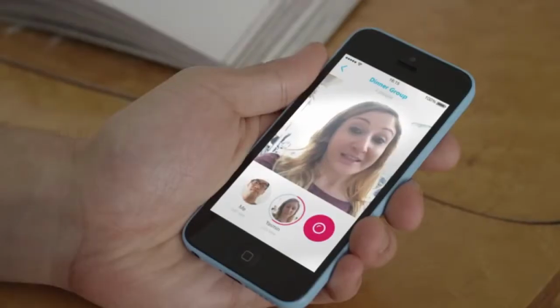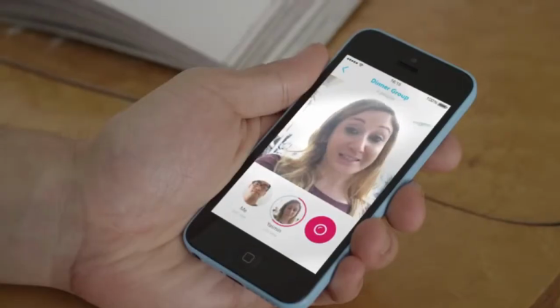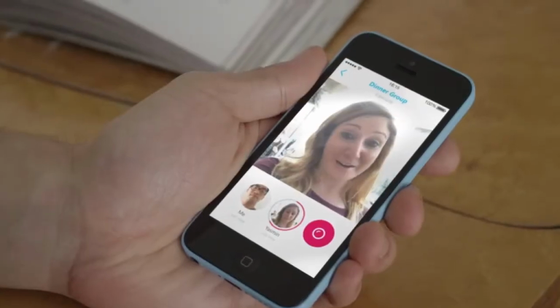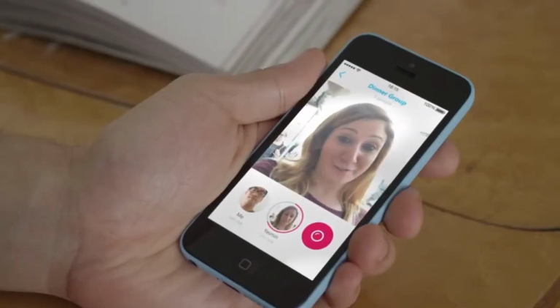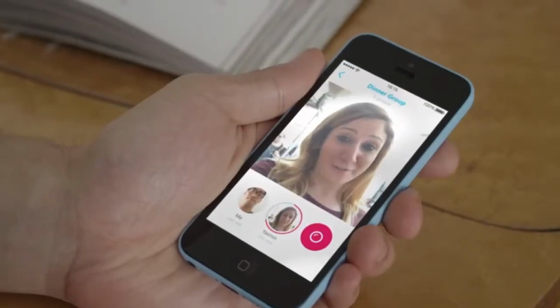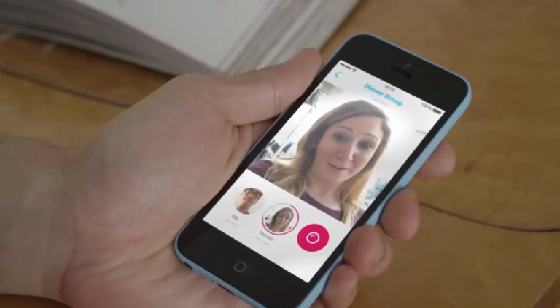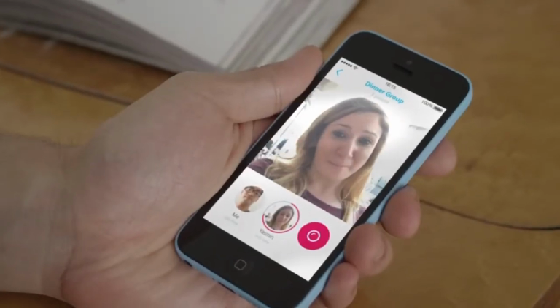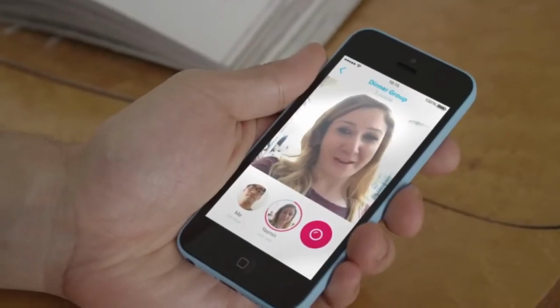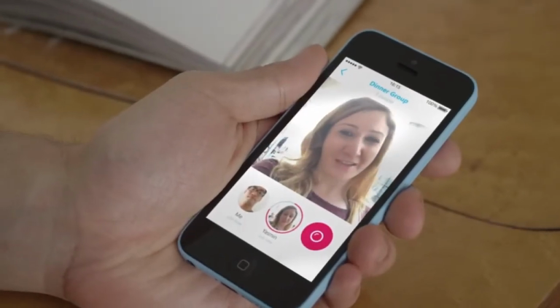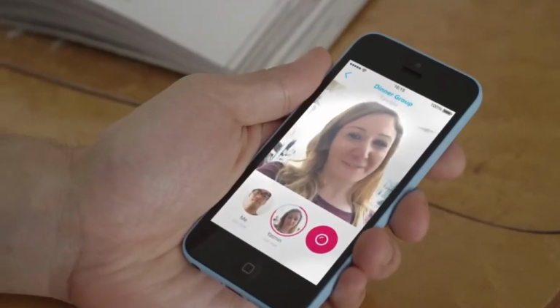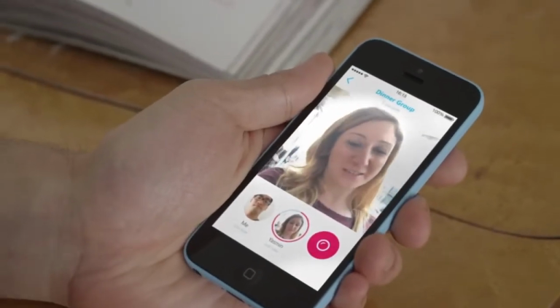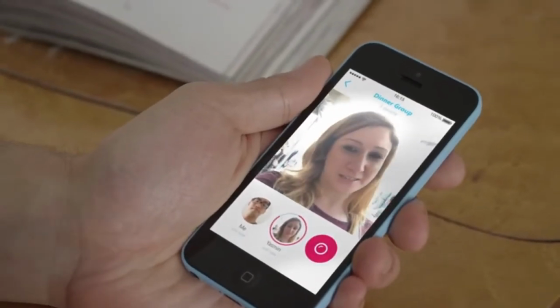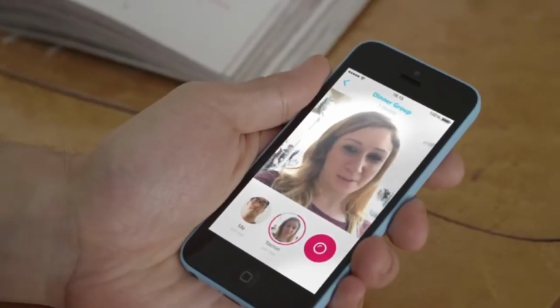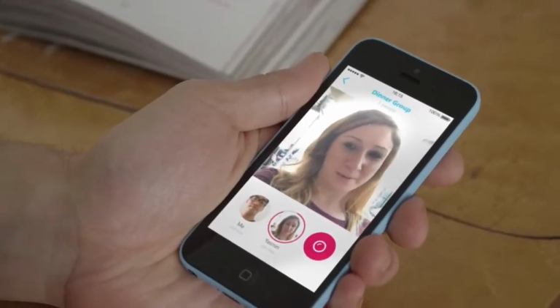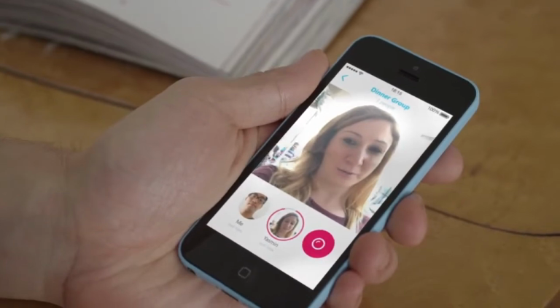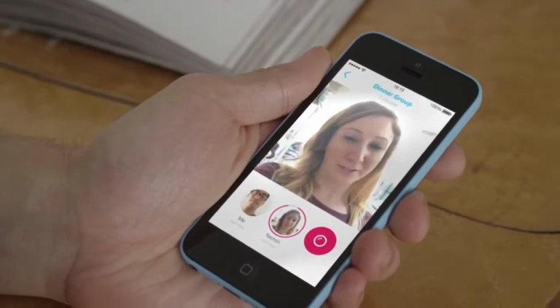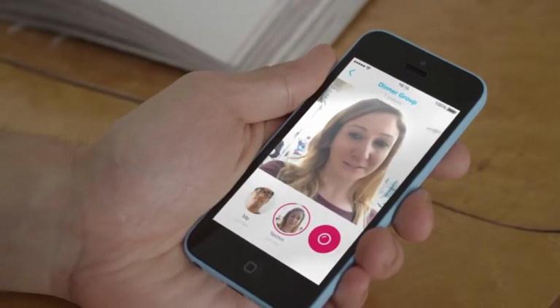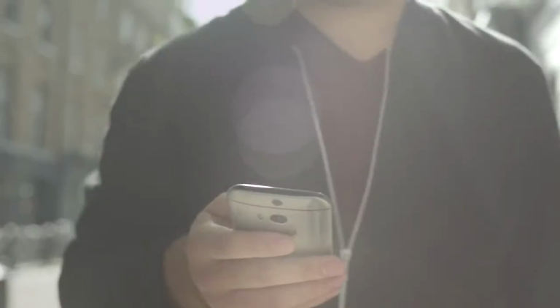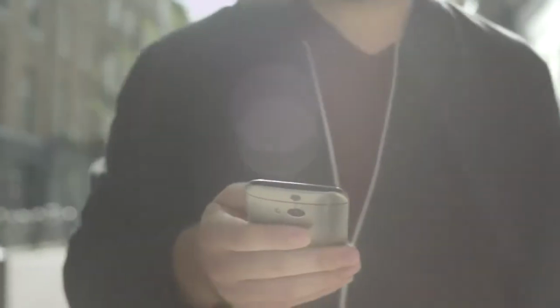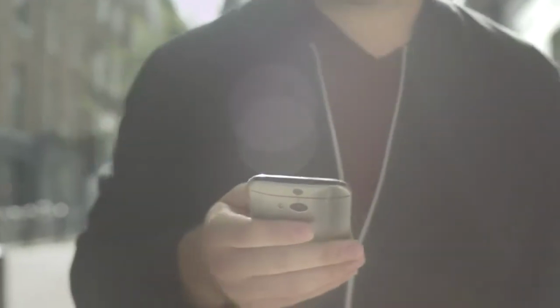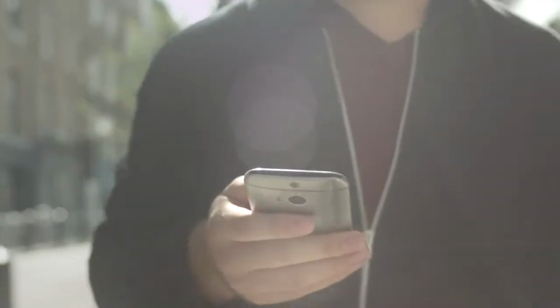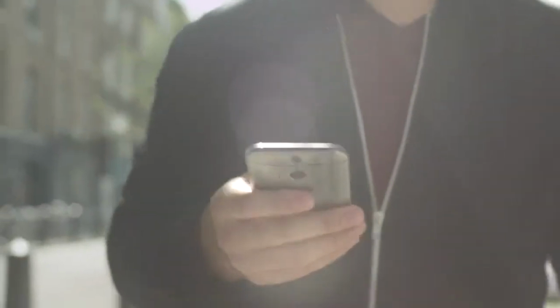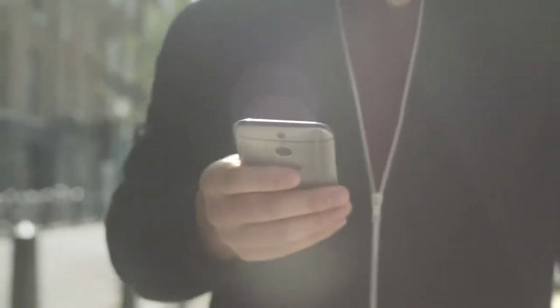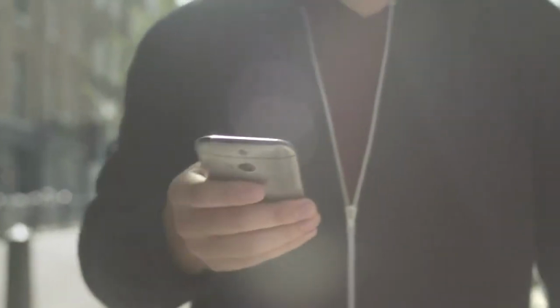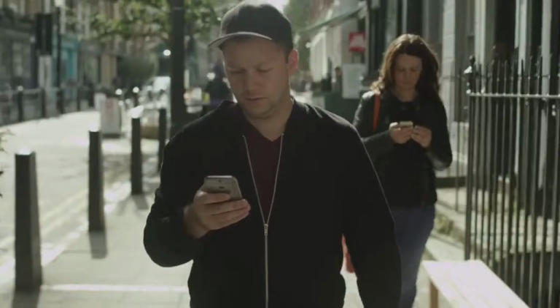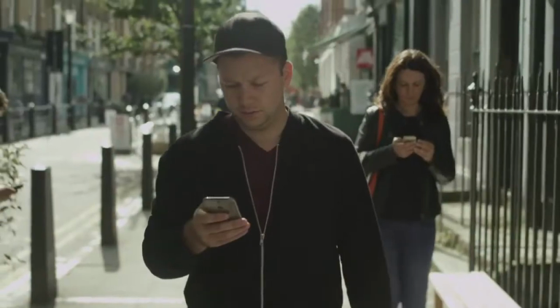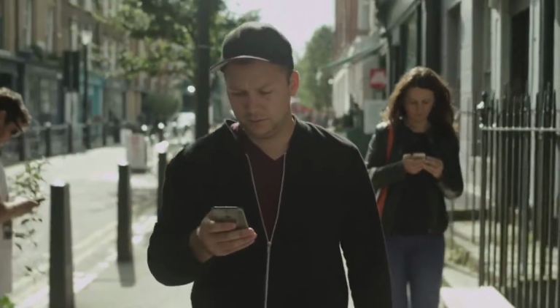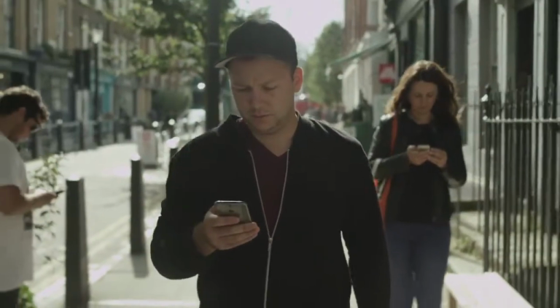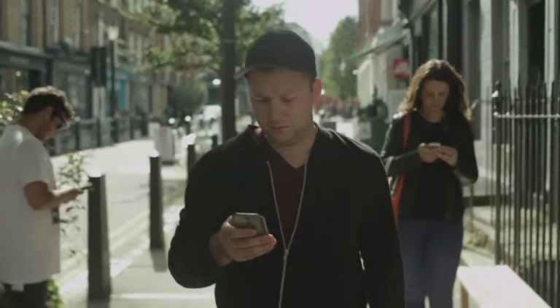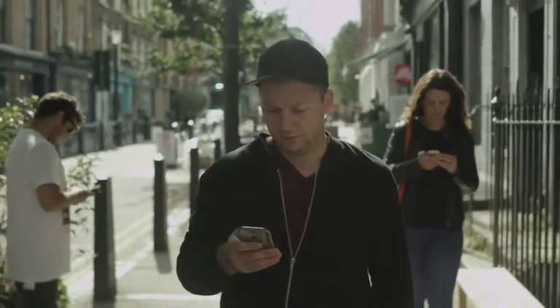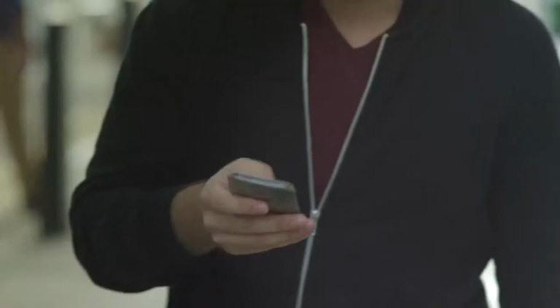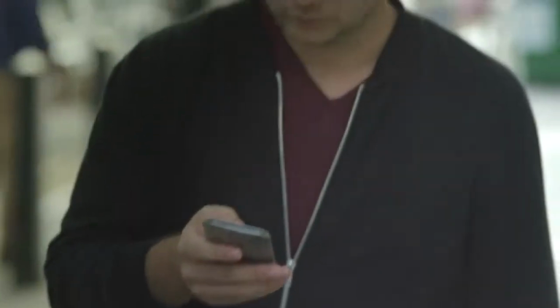Thanks Gary for the invite, but I think I fancy something a bit healthier. If you don't like what you've recorded, just delete it and start again.